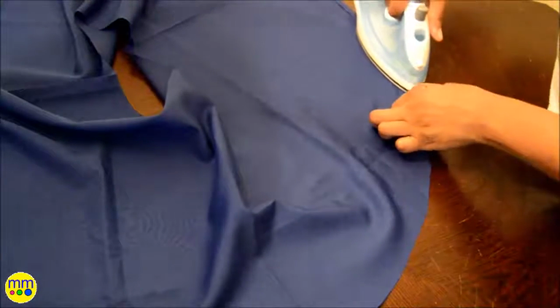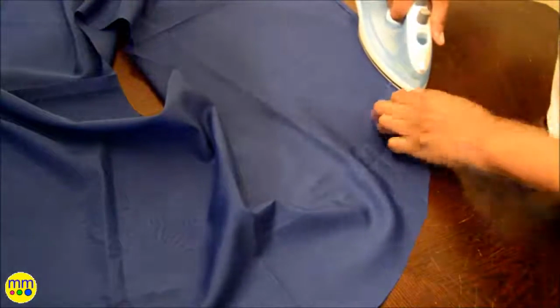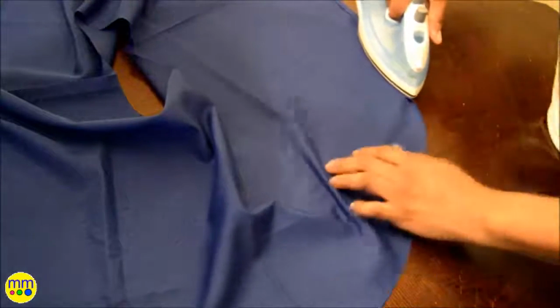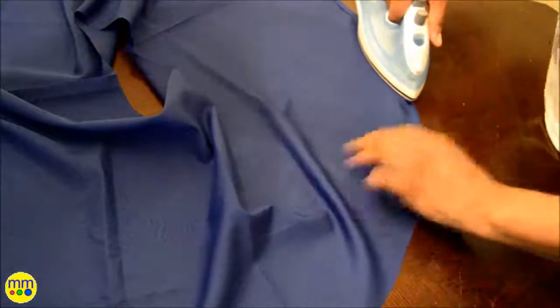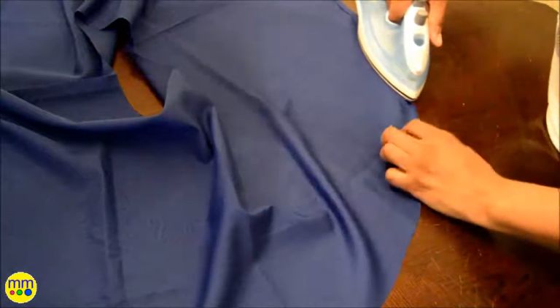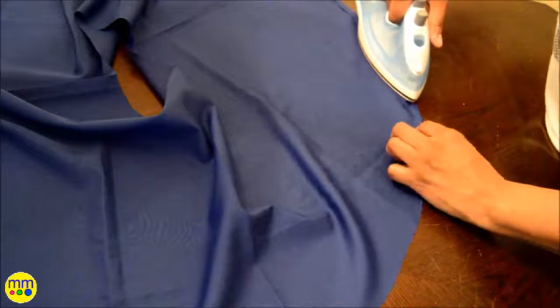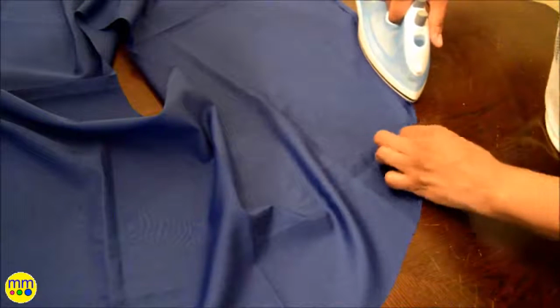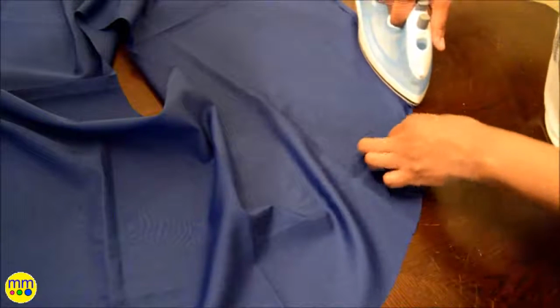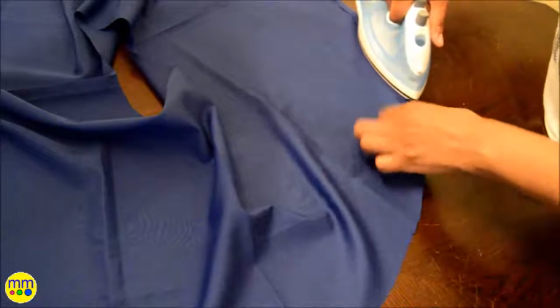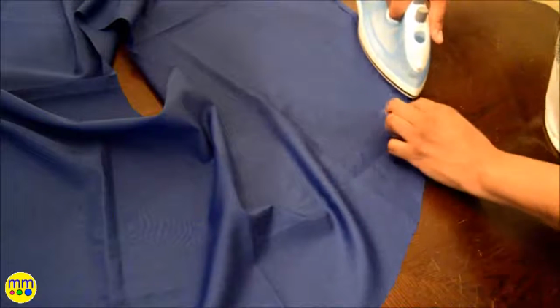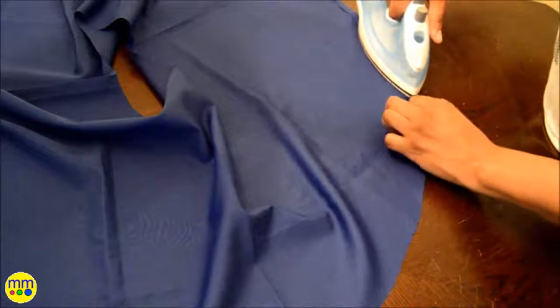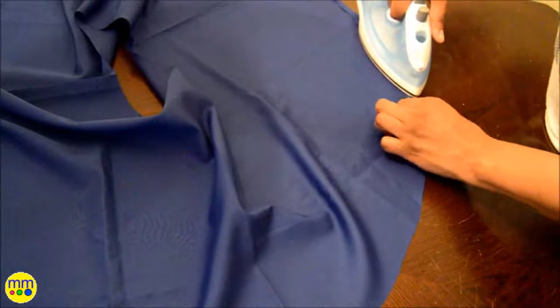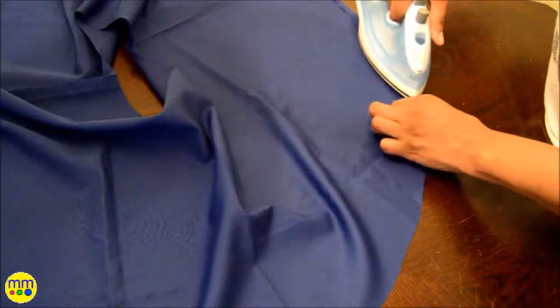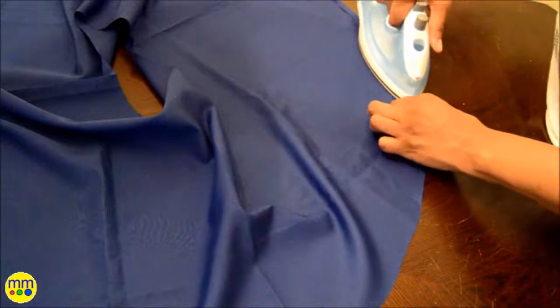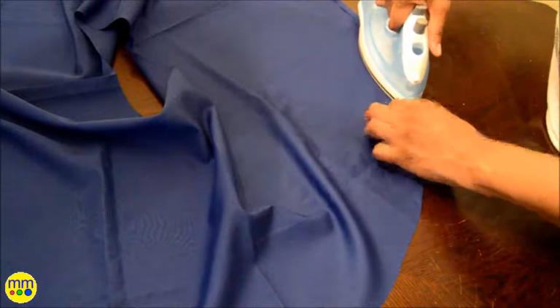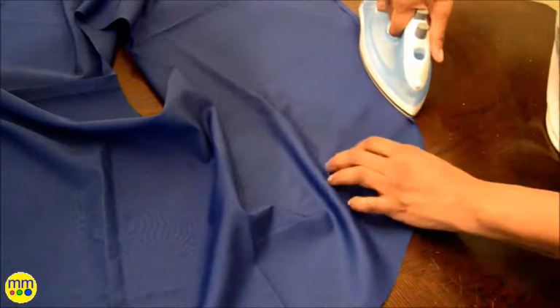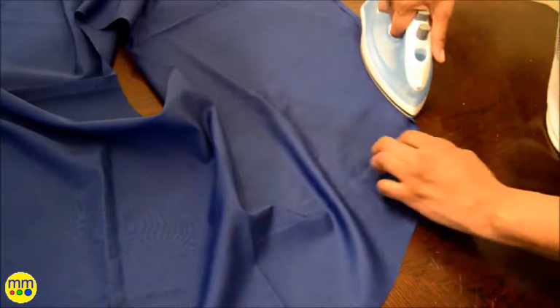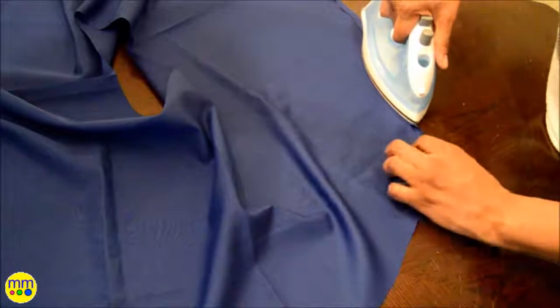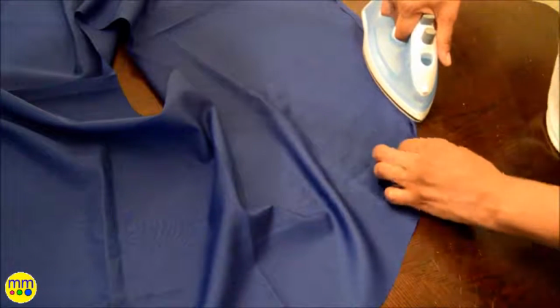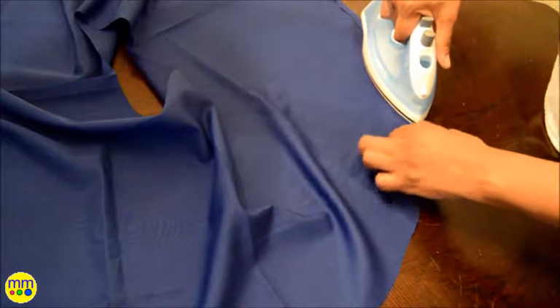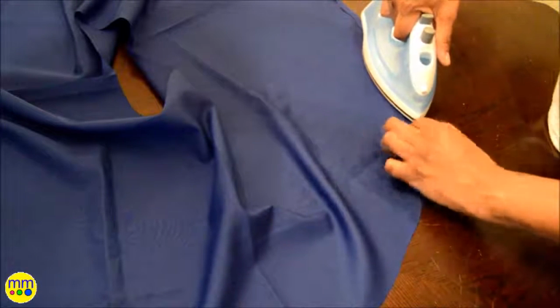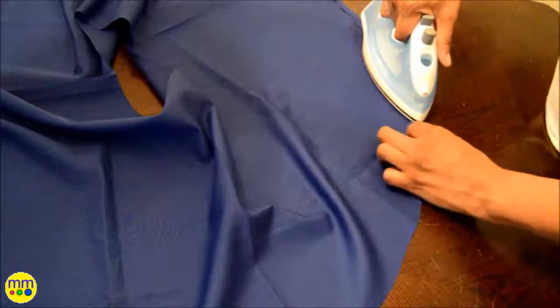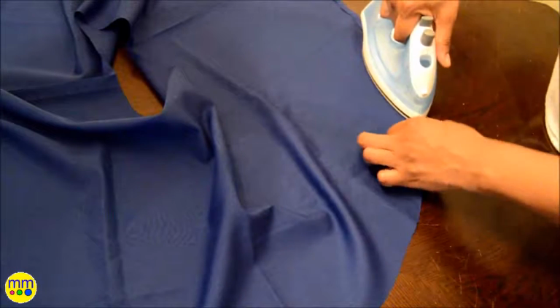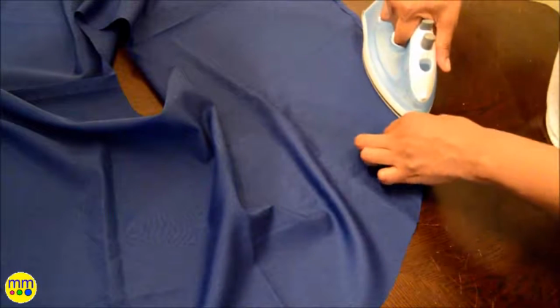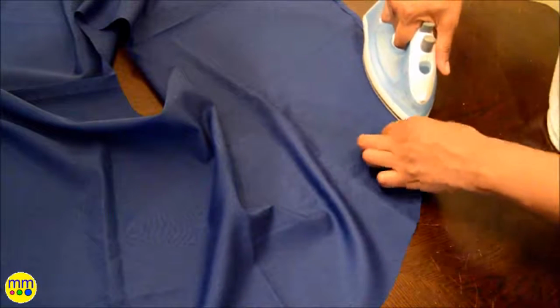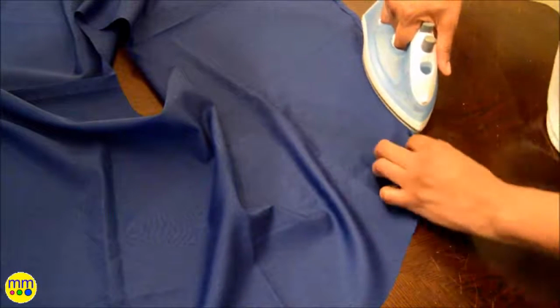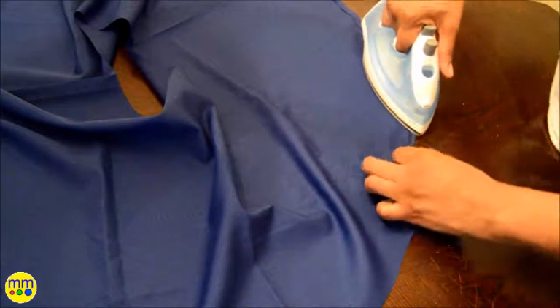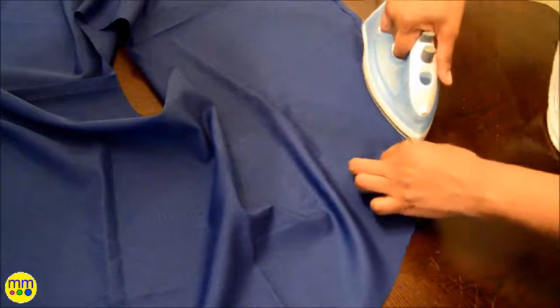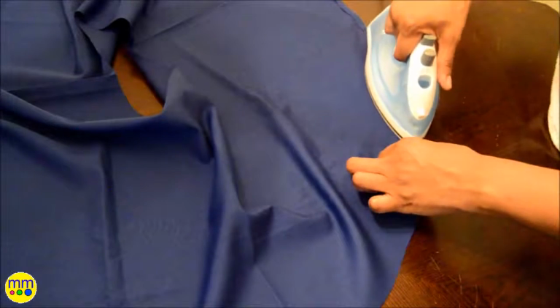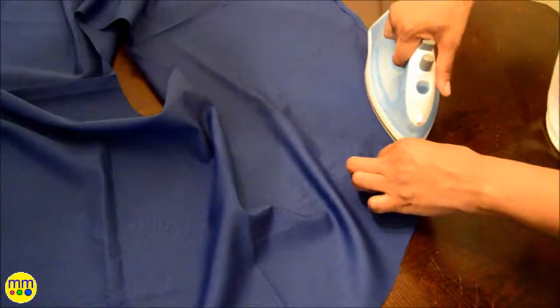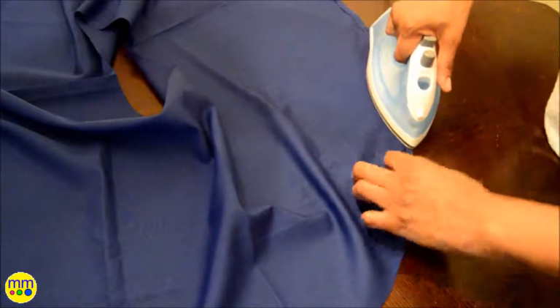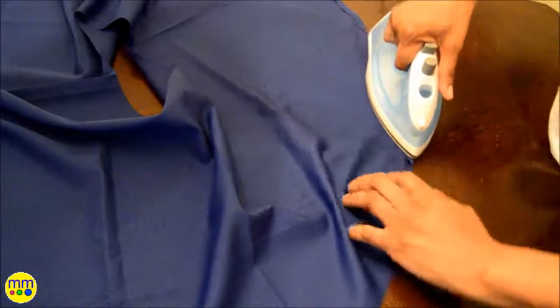First, you want to hem the bottom. Turn the edge up a centimeter and iron down. Fold up again and sew the hem down.